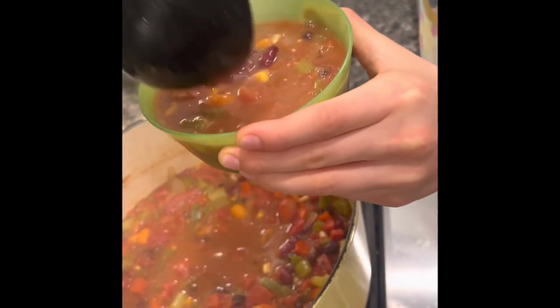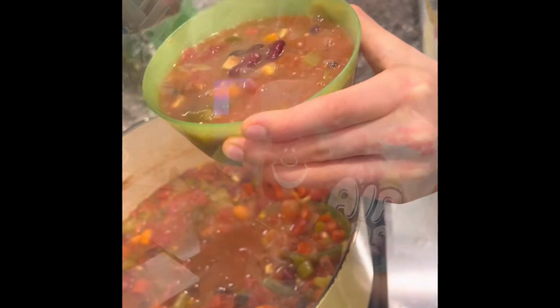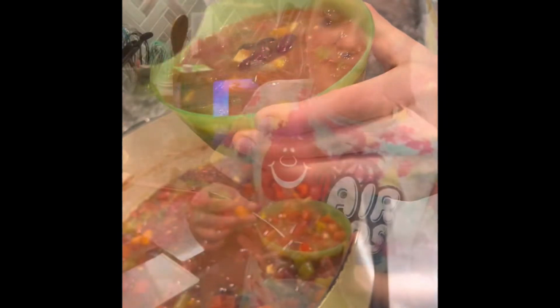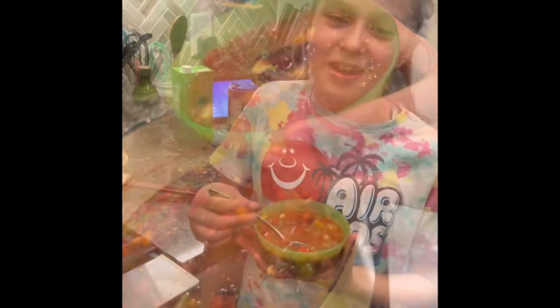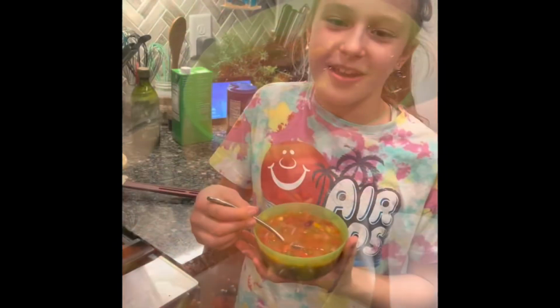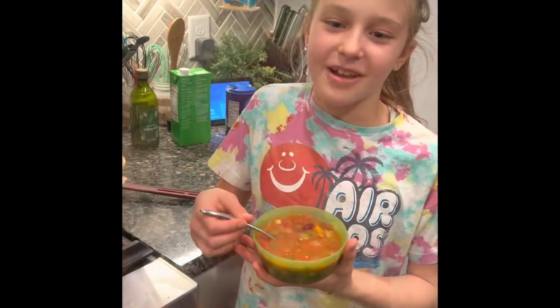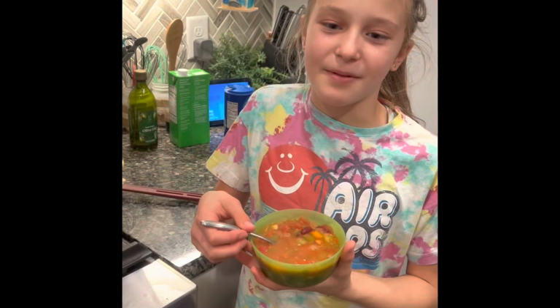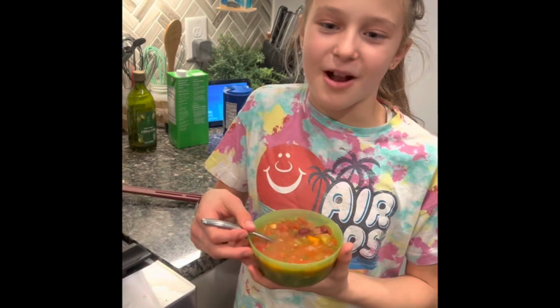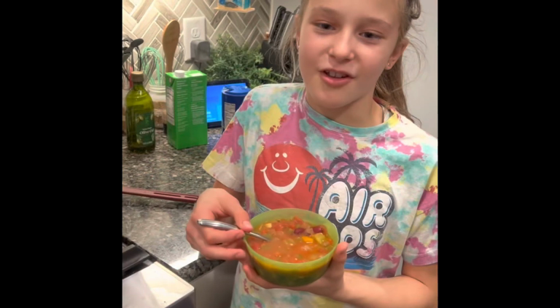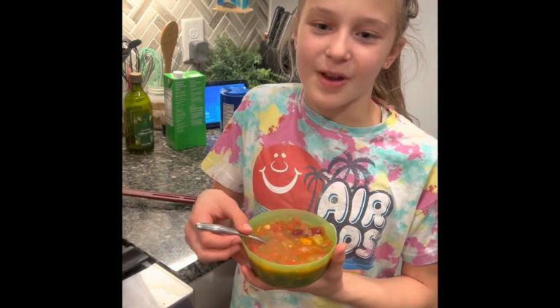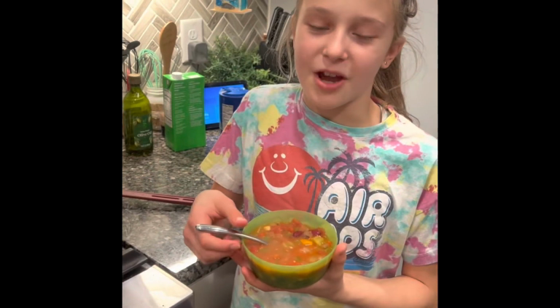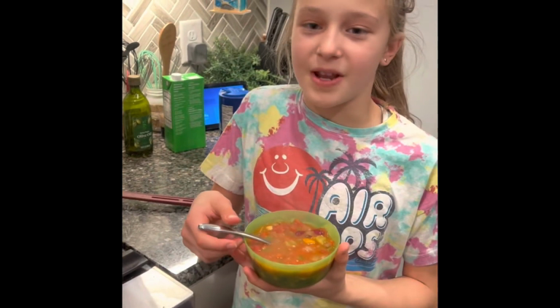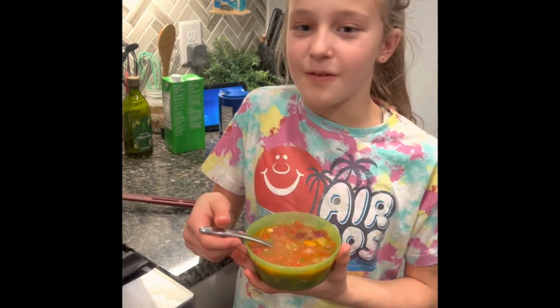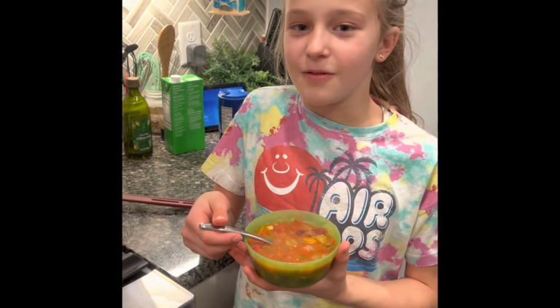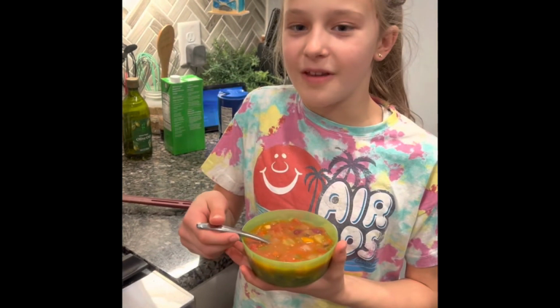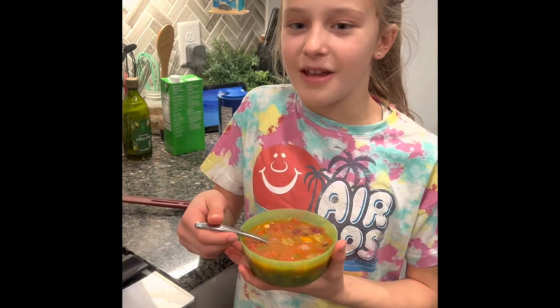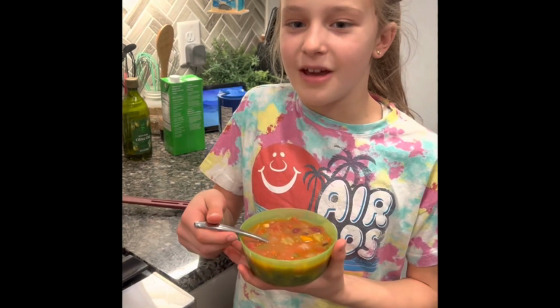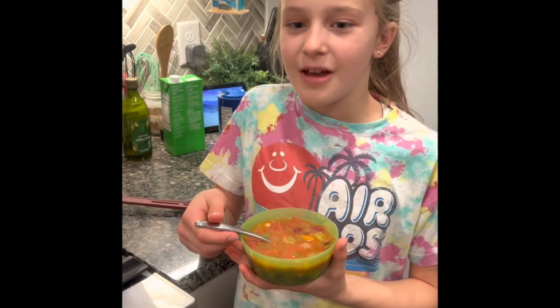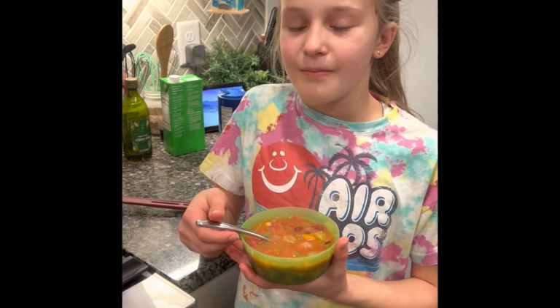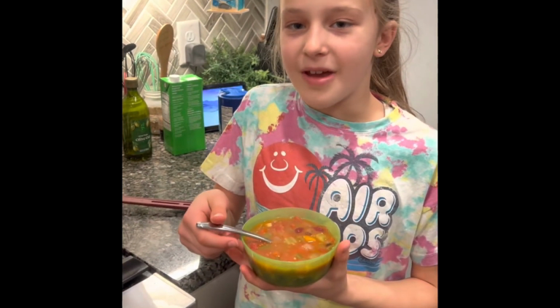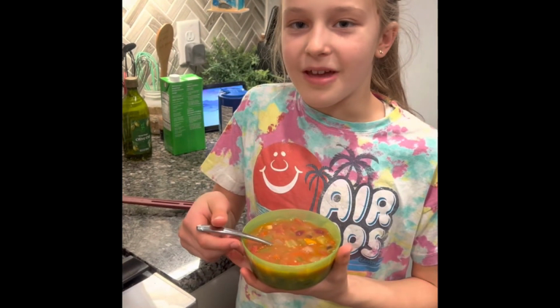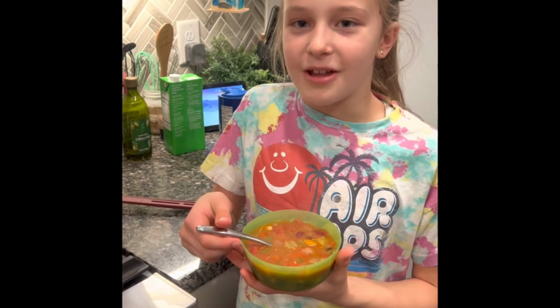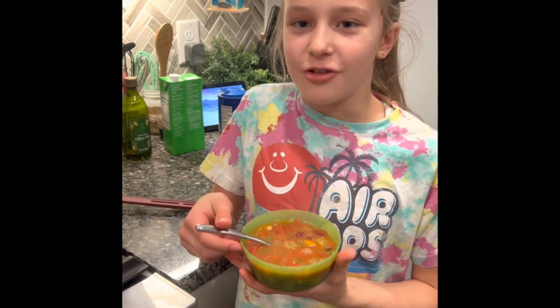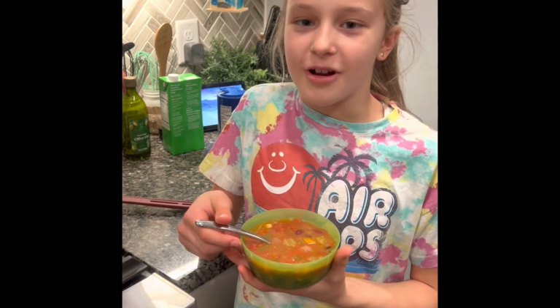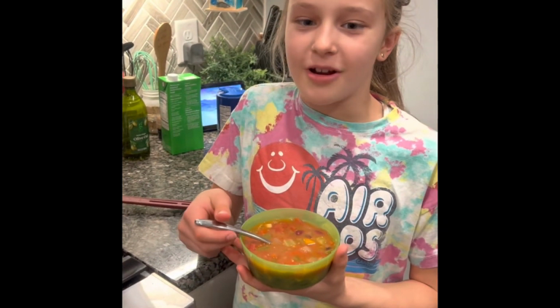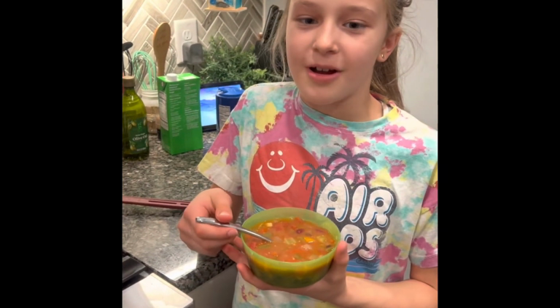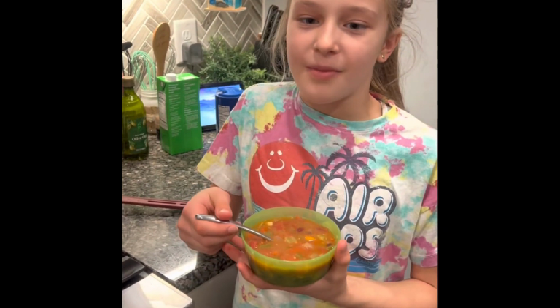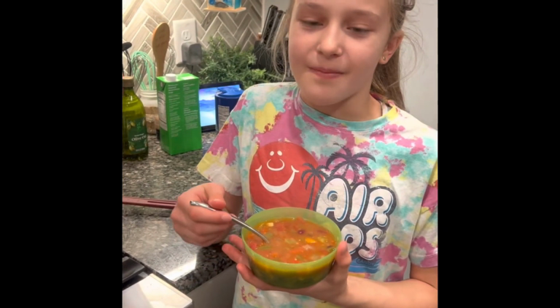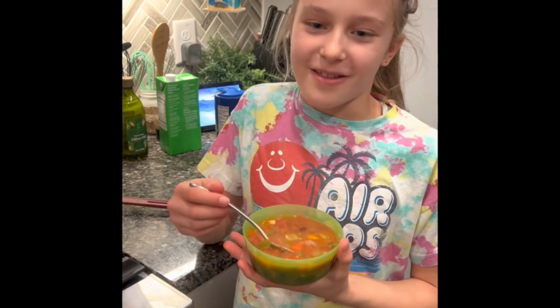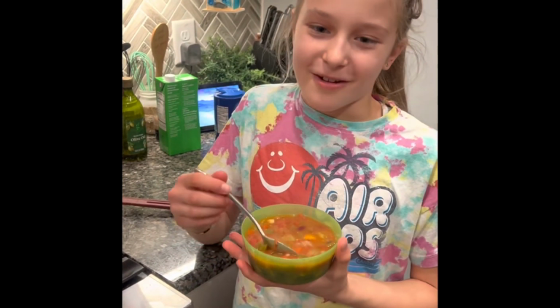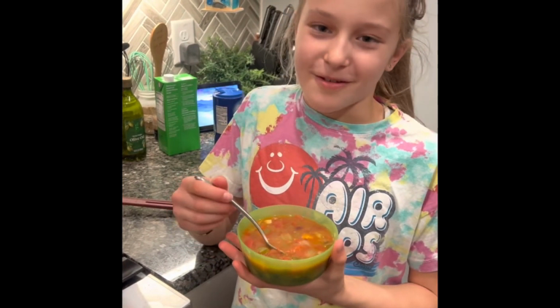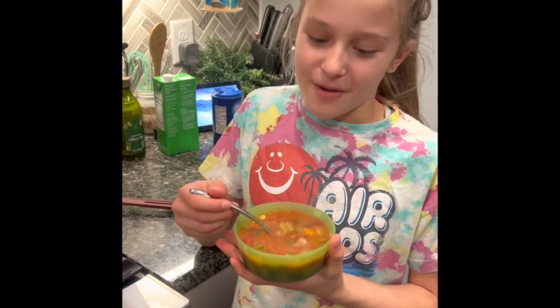Thanks for taking your time to watch this video. And if you did make it, enjoy your black bean taco soup.